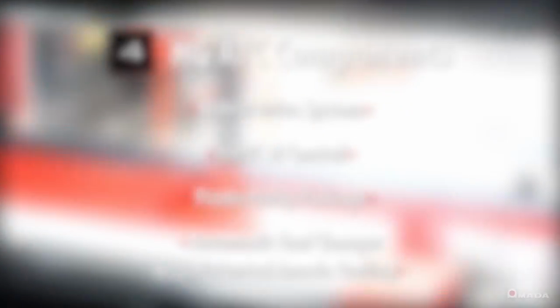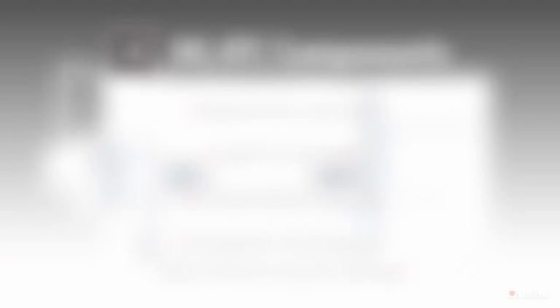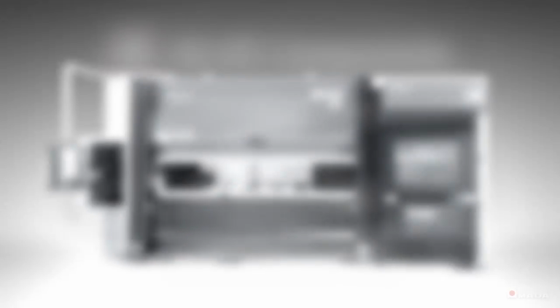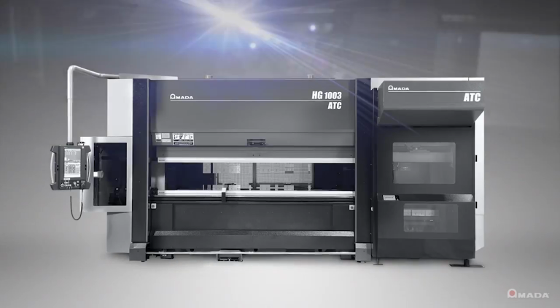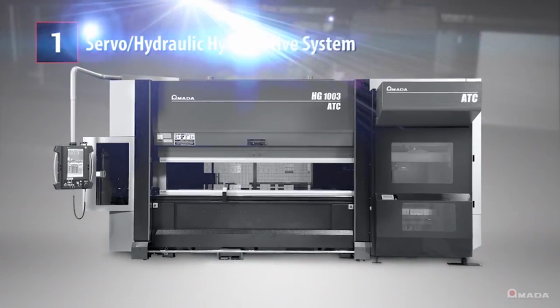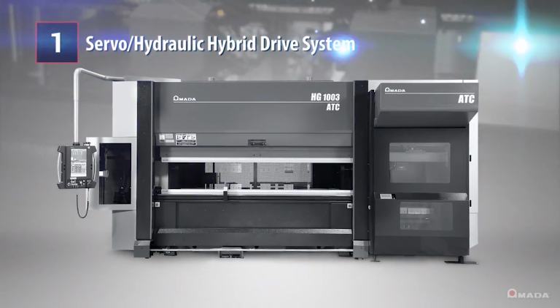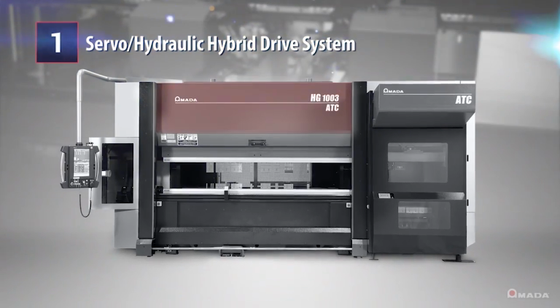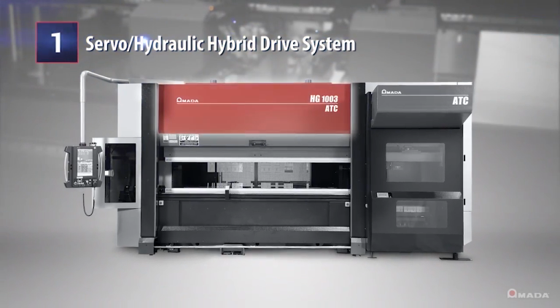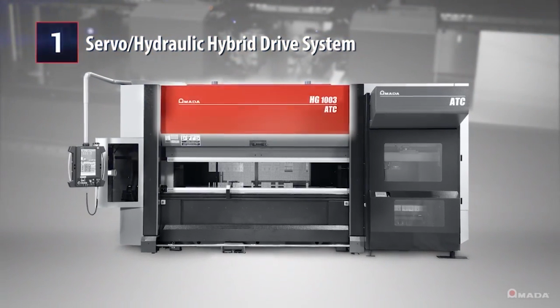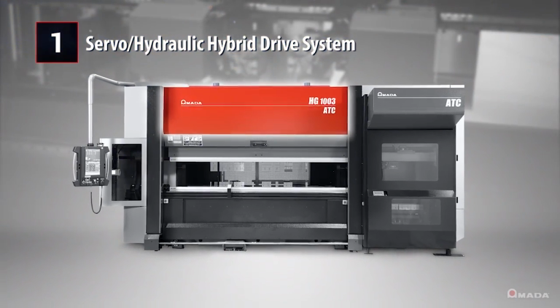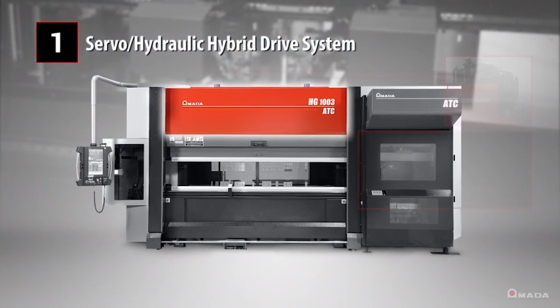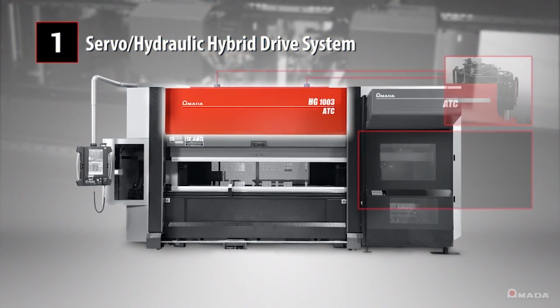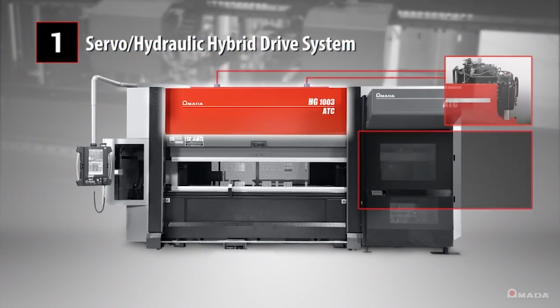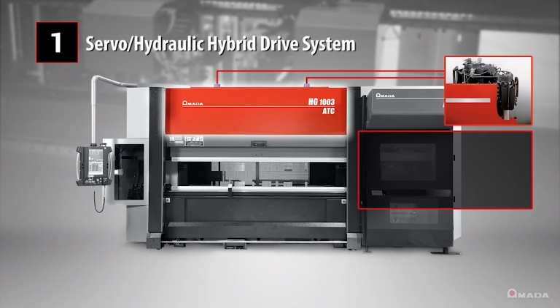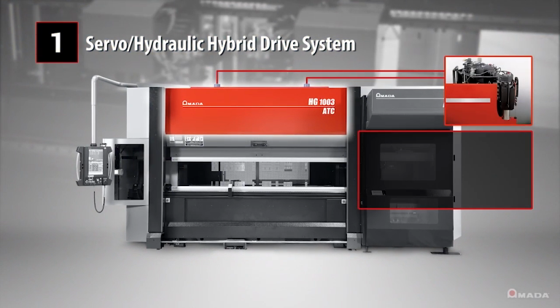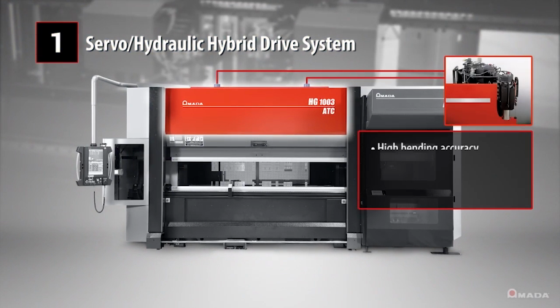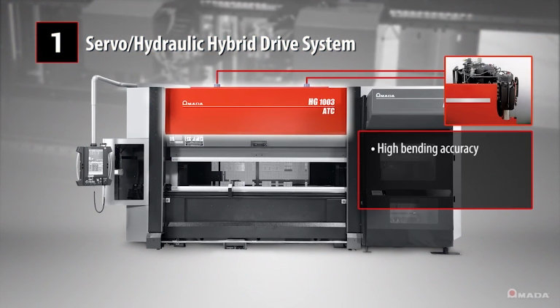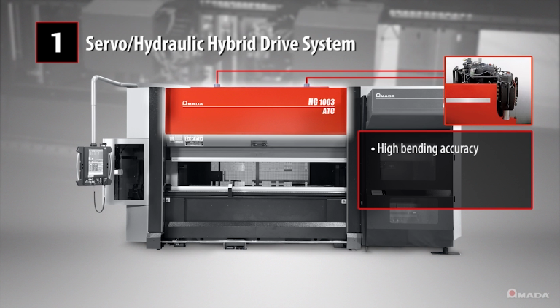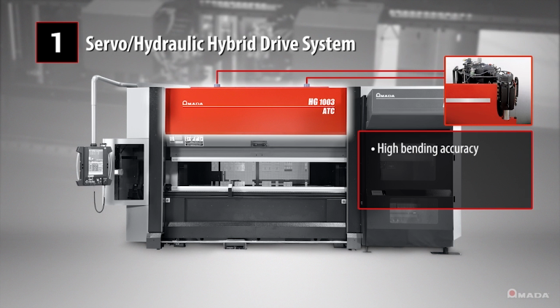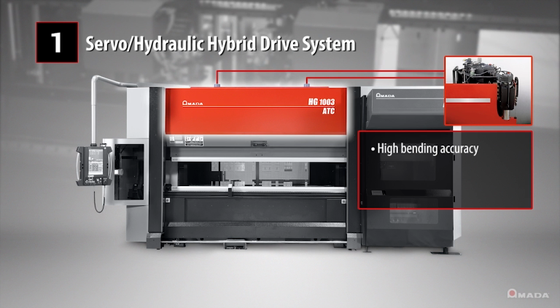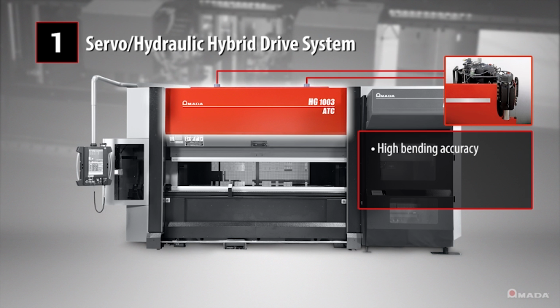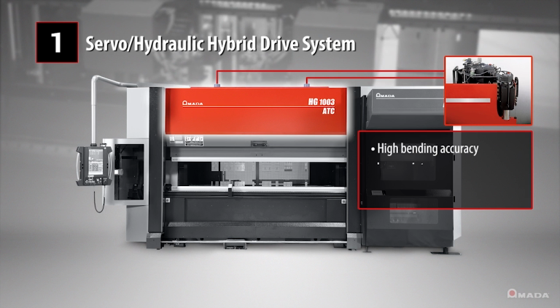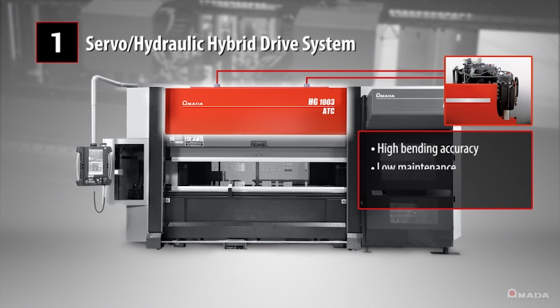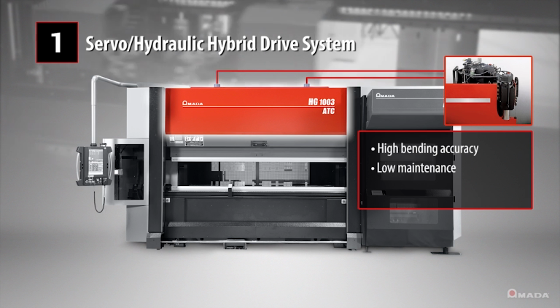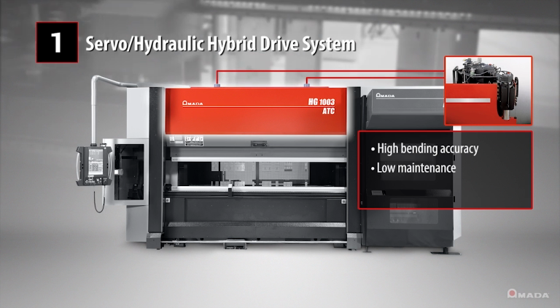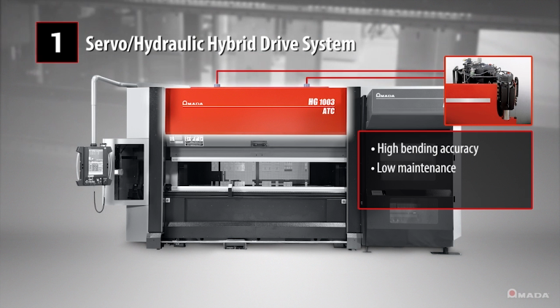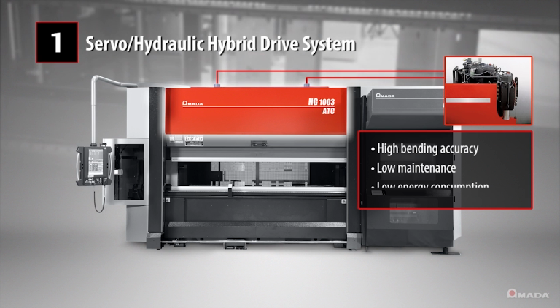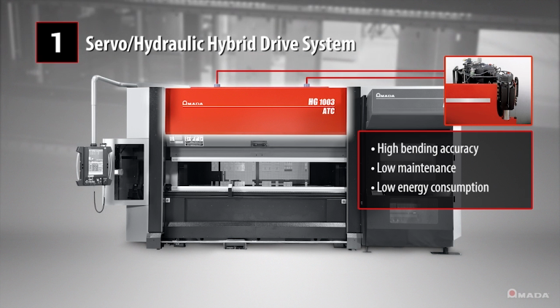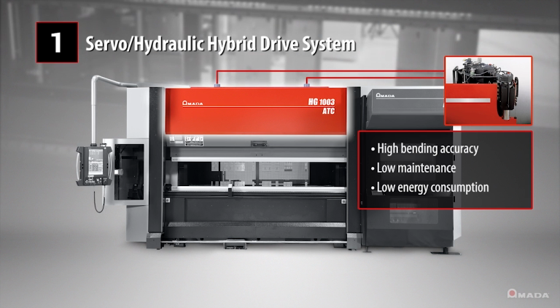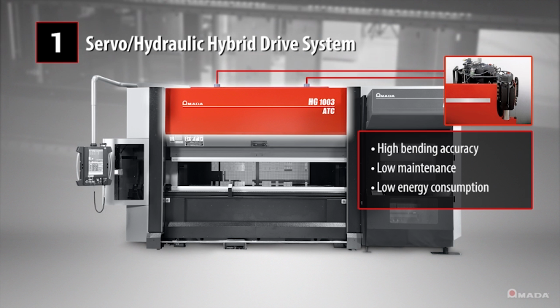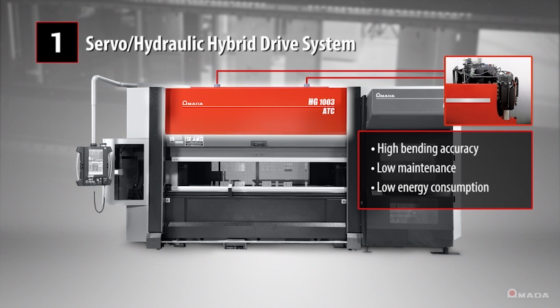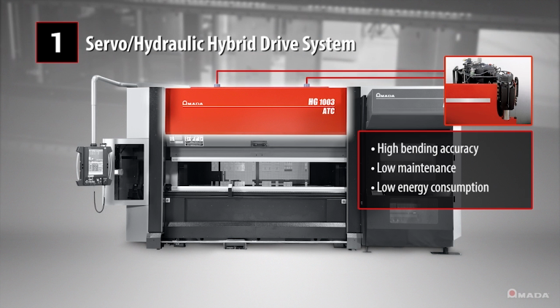A servo-hydraulic hybrid drive system ensures high bending accuracy, low maintenance, and low energy consumption.